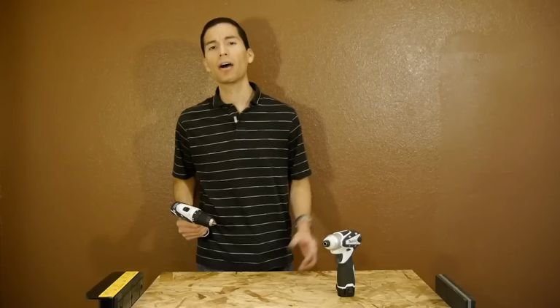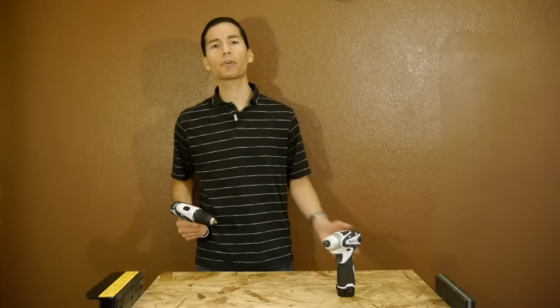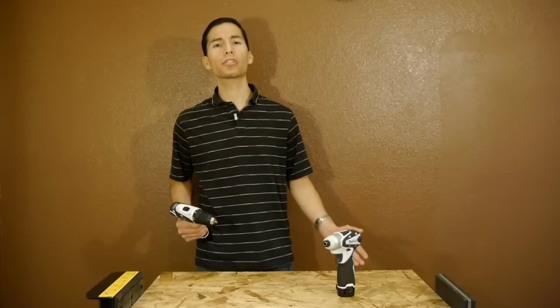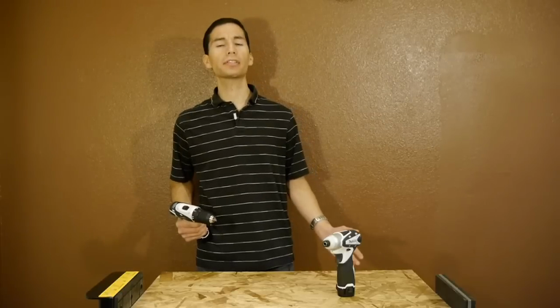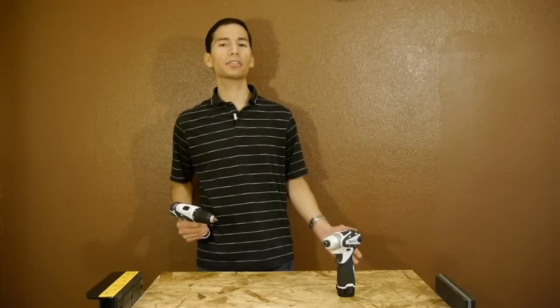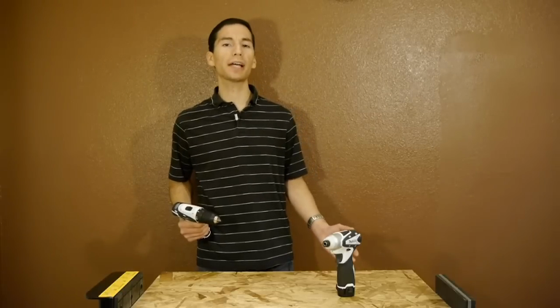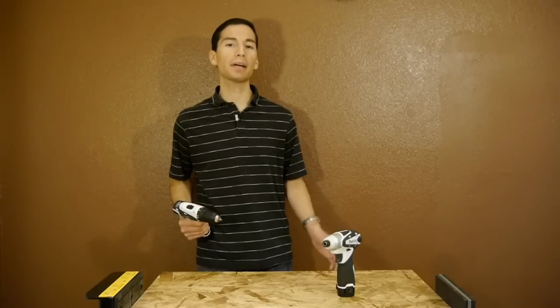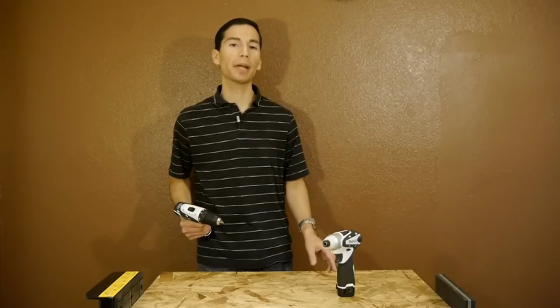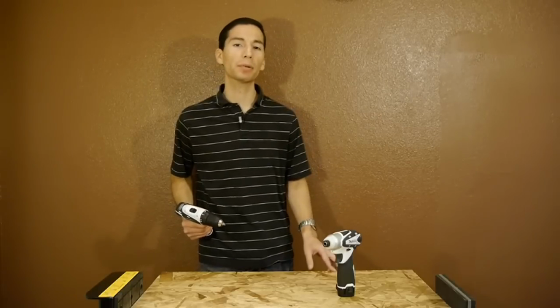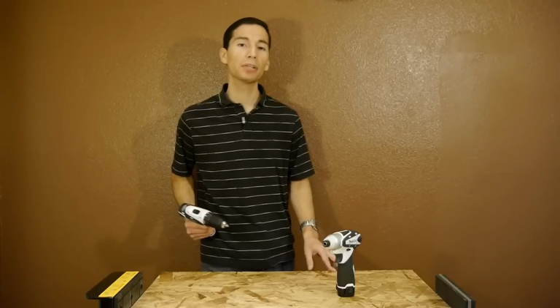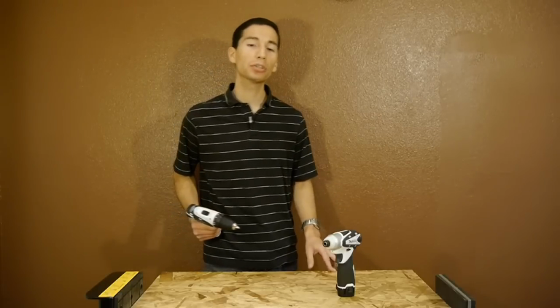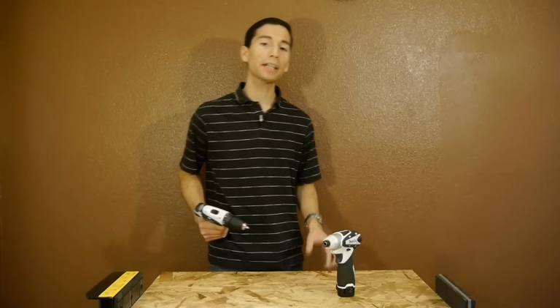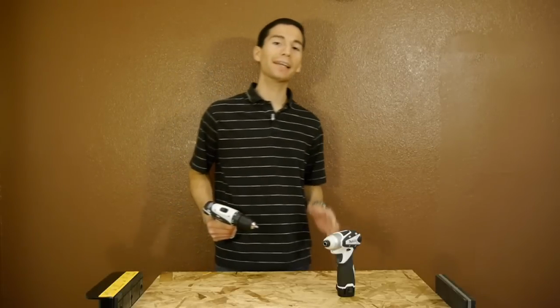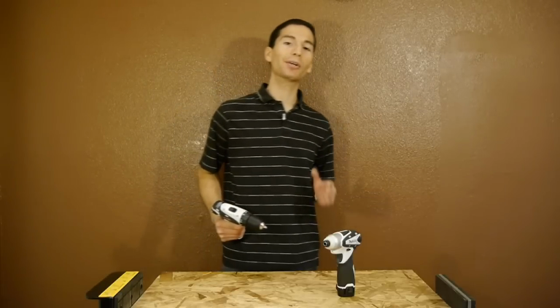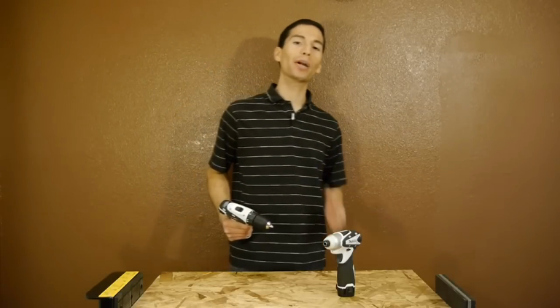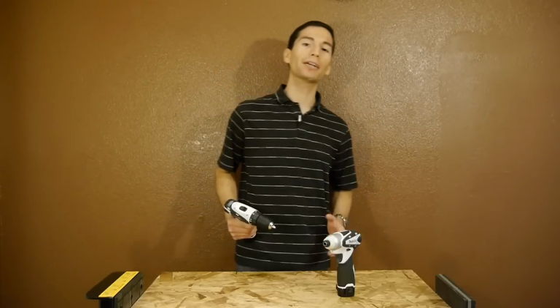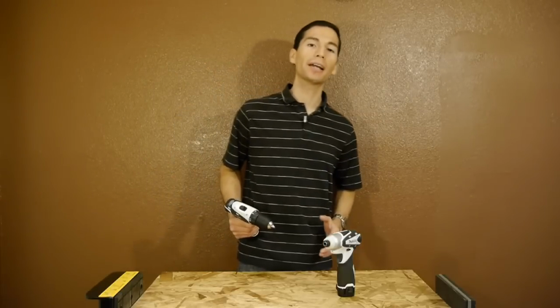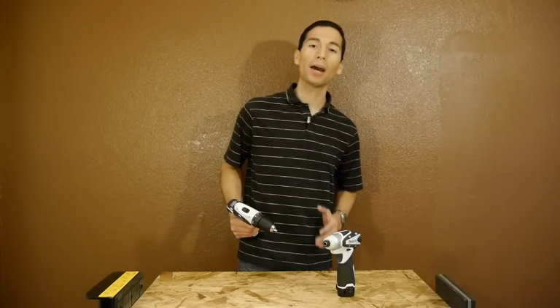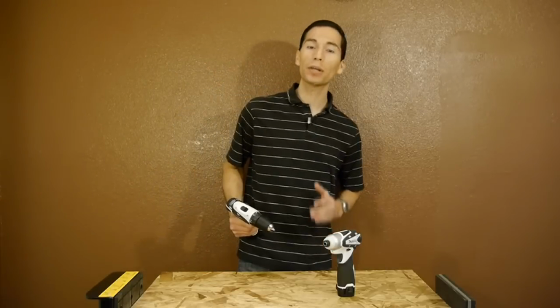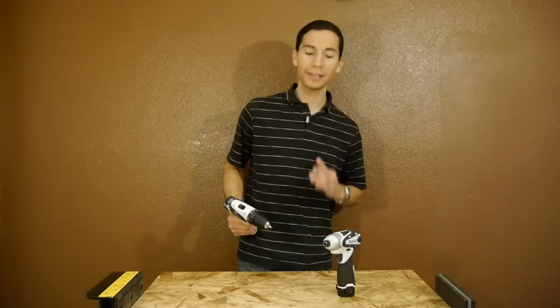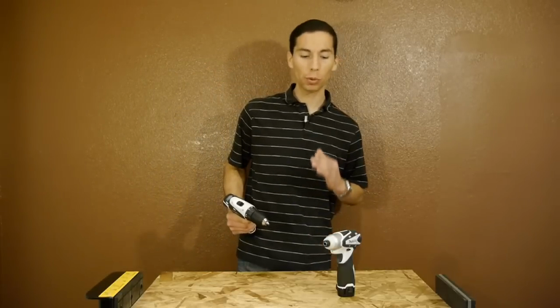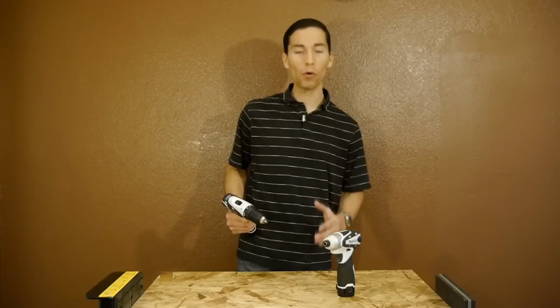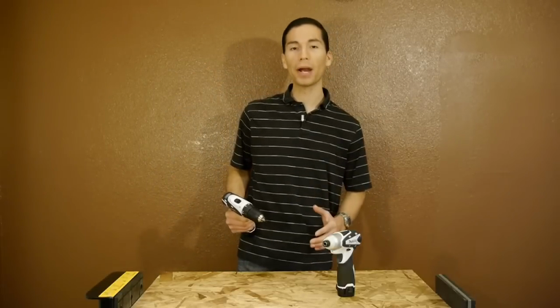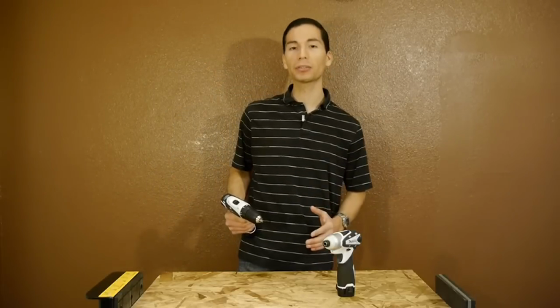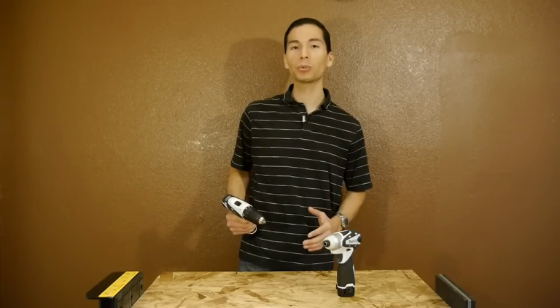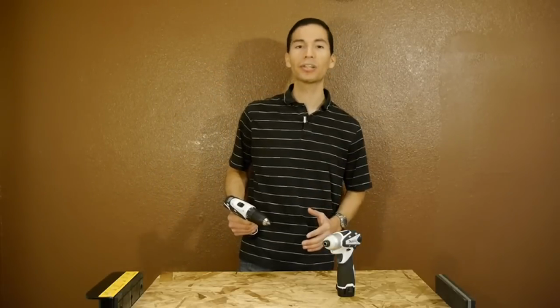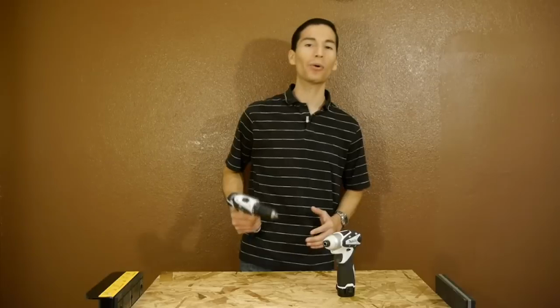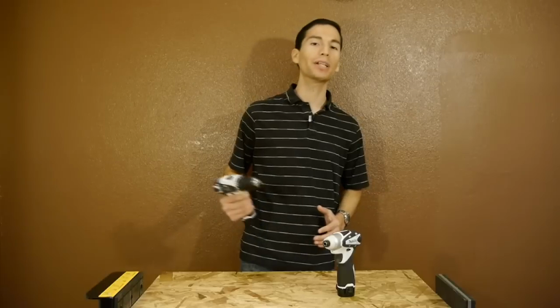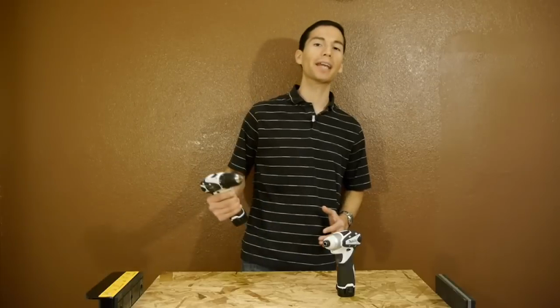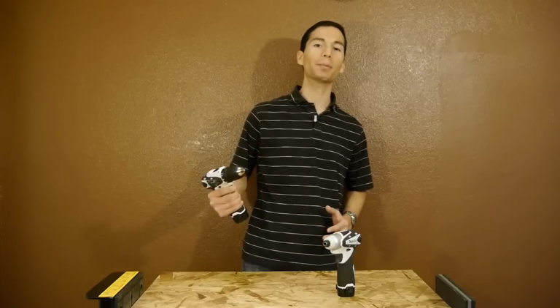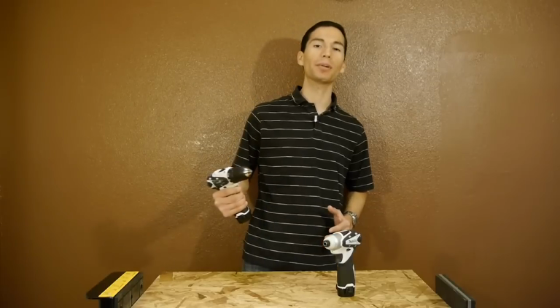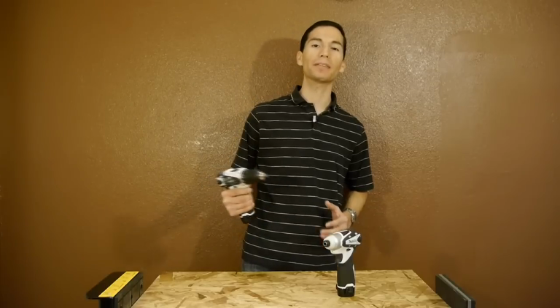Of course these are just stats on paper, so let's take a quick look at what these 12V power tools are really capable of.